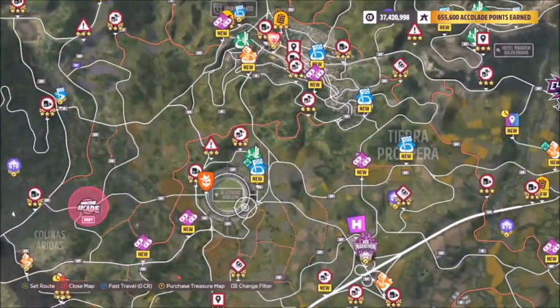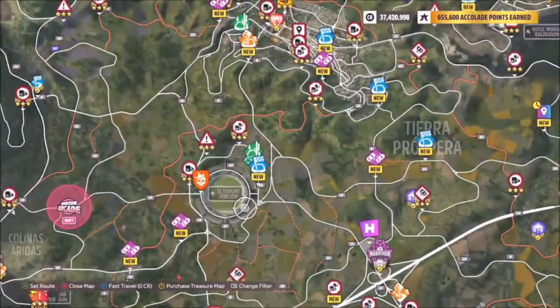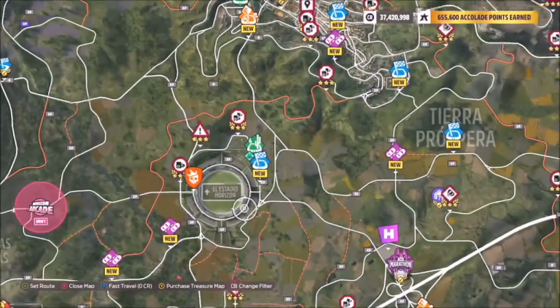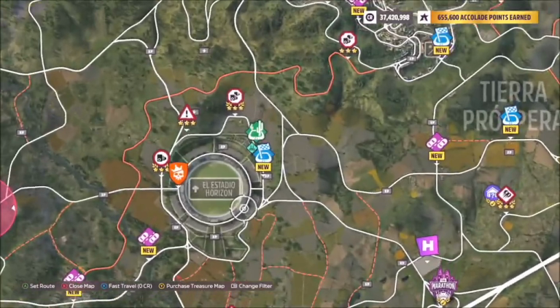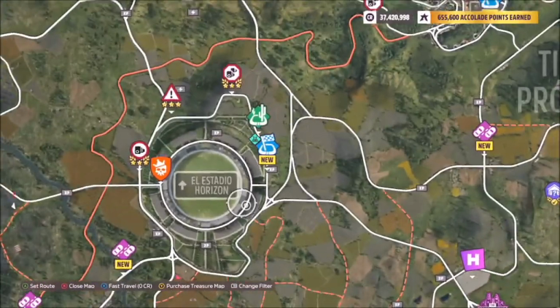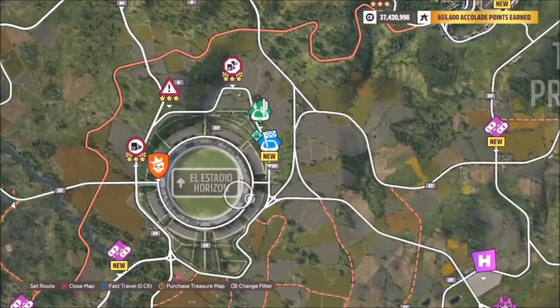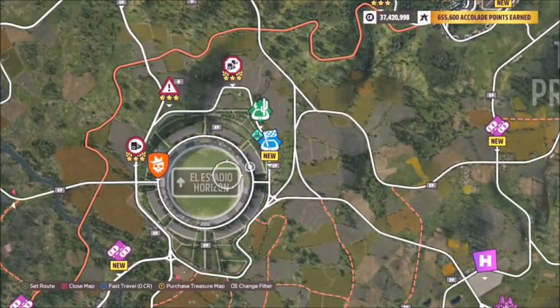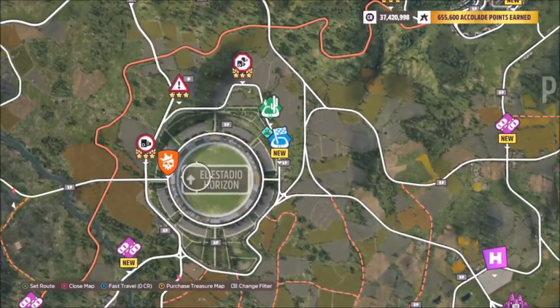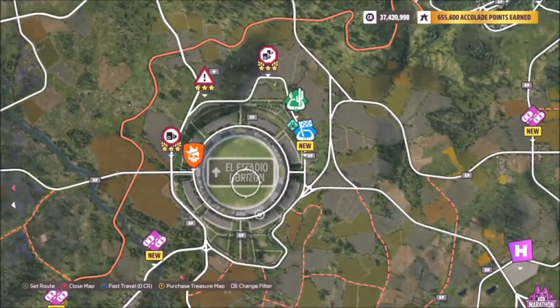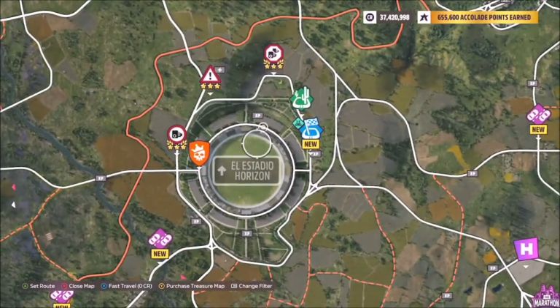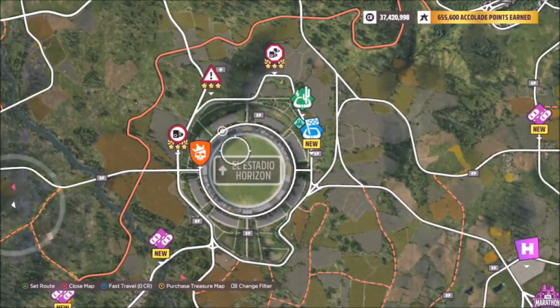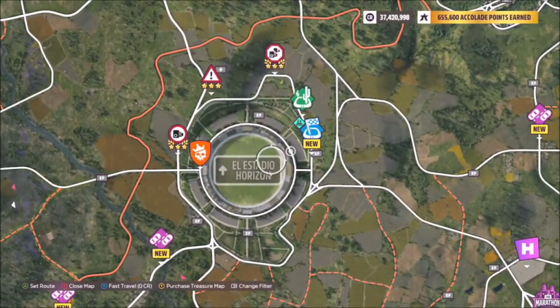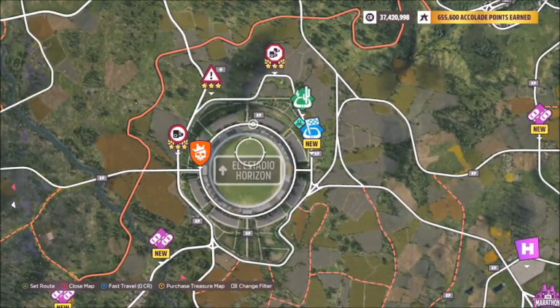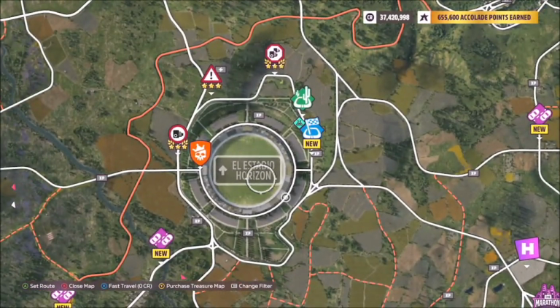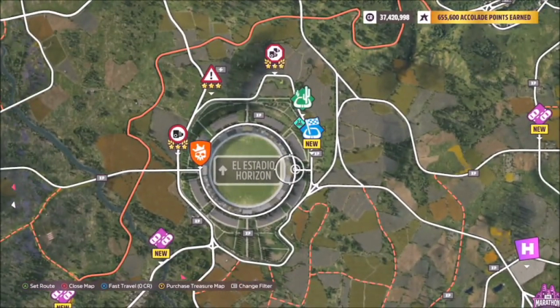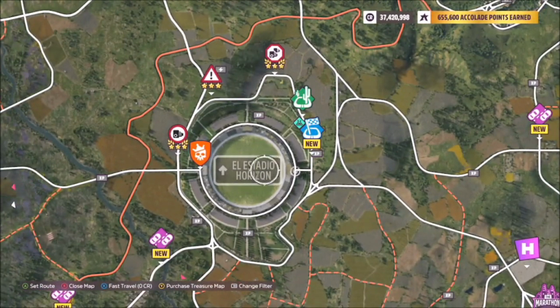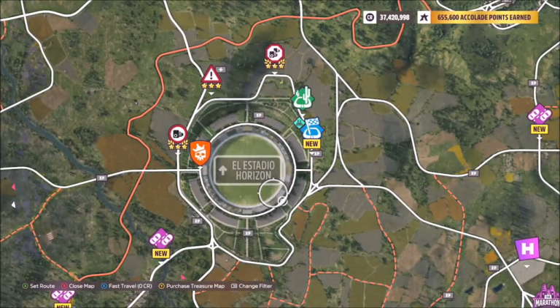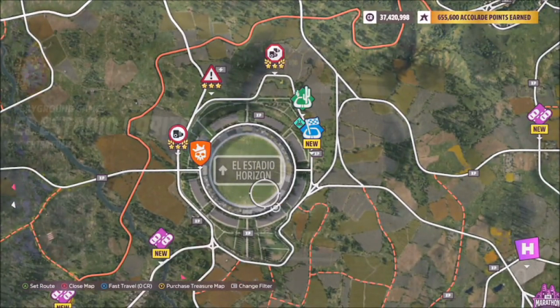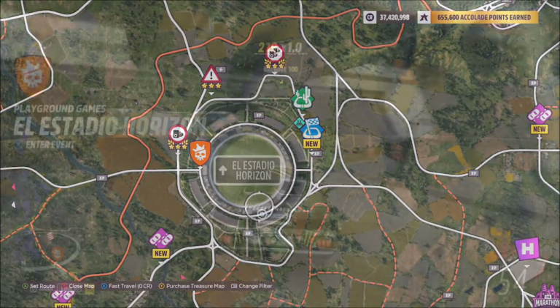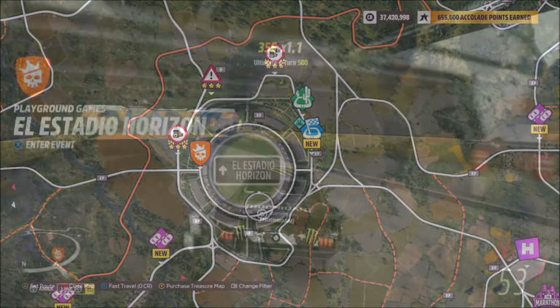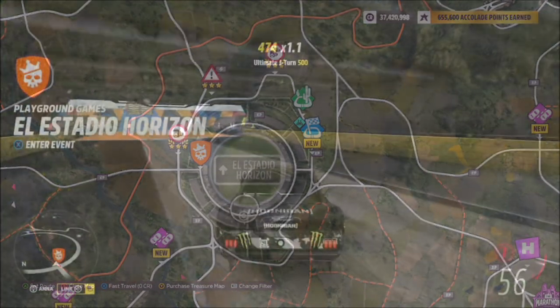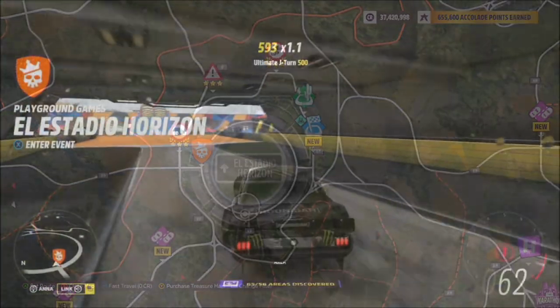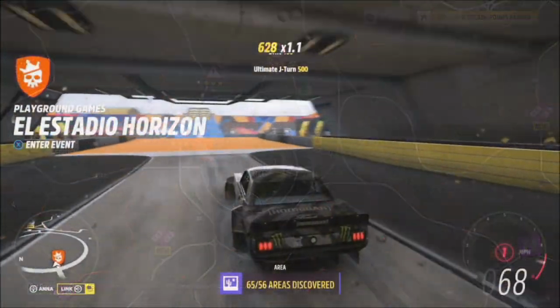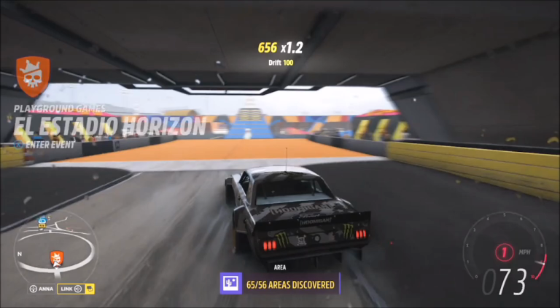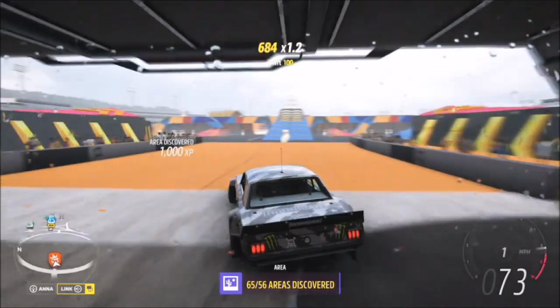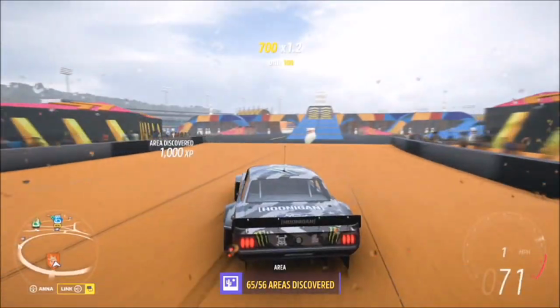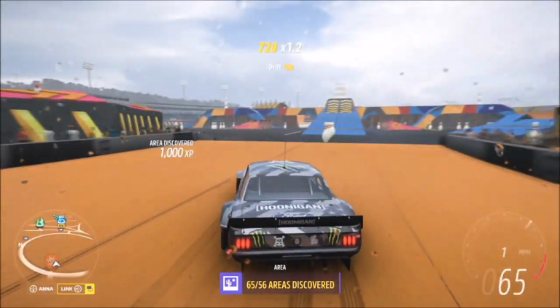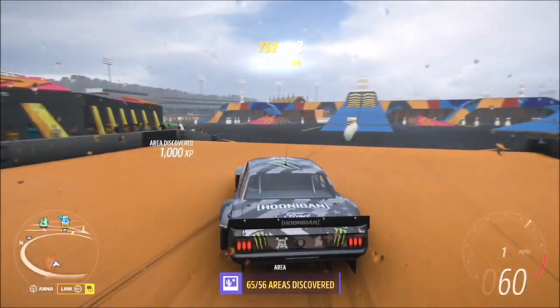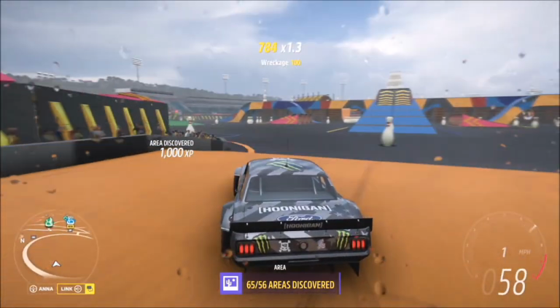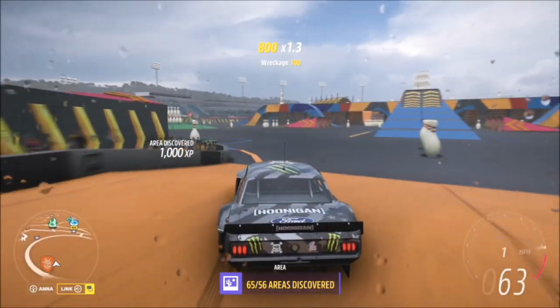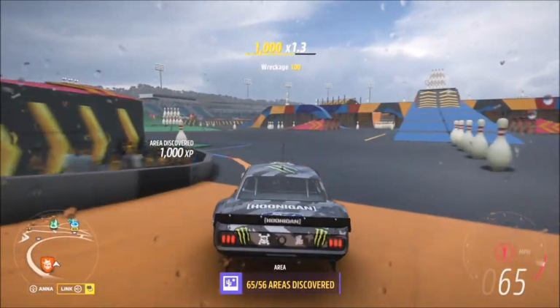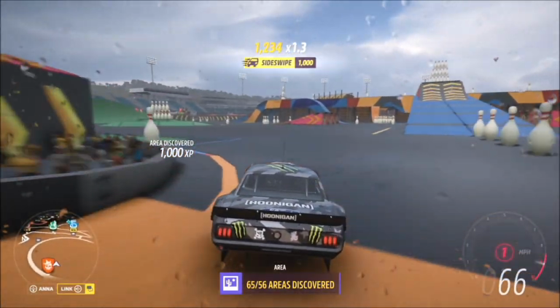The Stadium Stunt Park is at El Stadio Horizon, the main stadium. This is what it will look like.